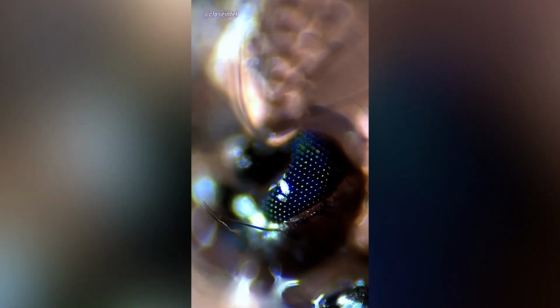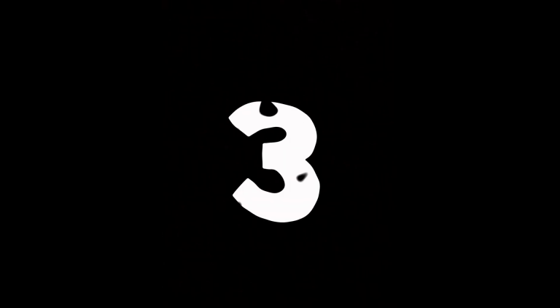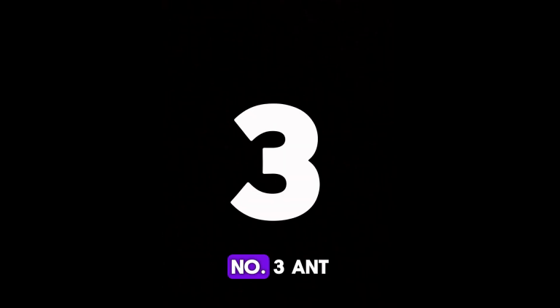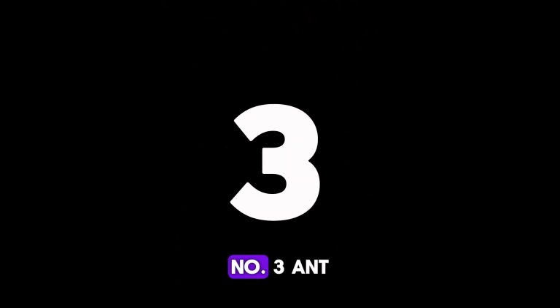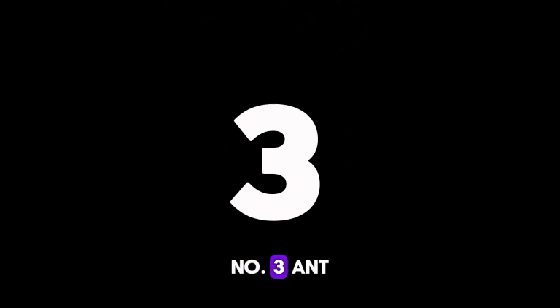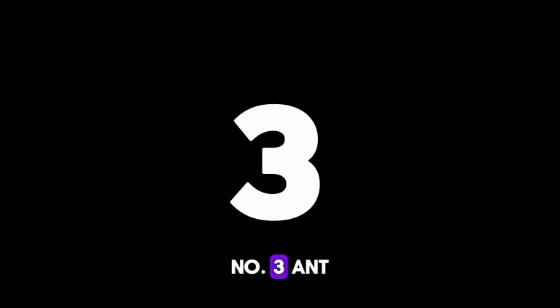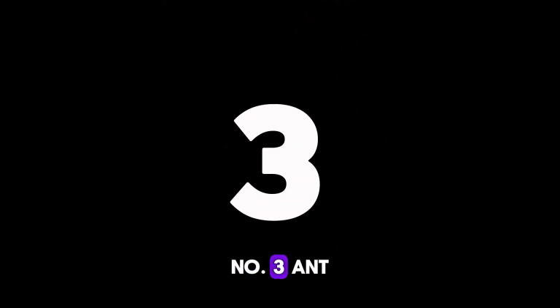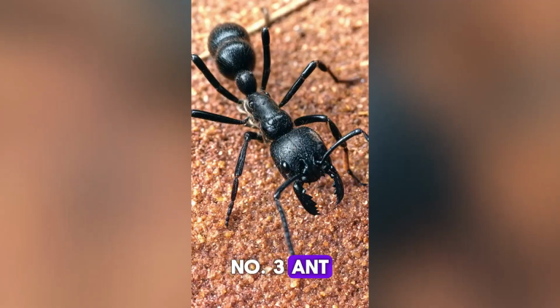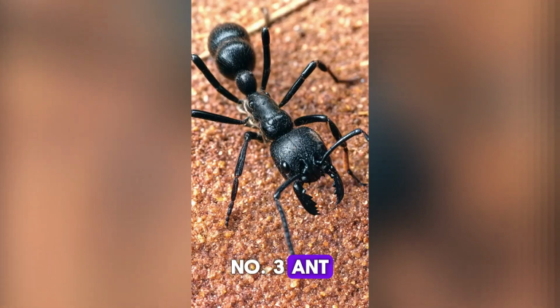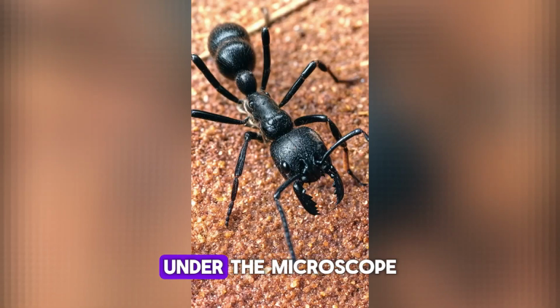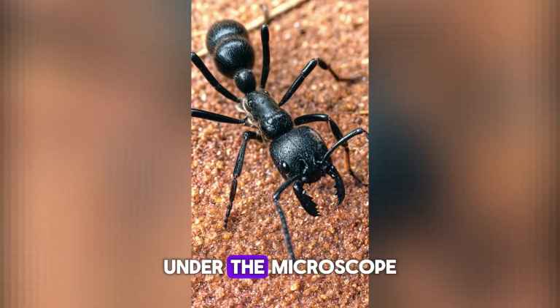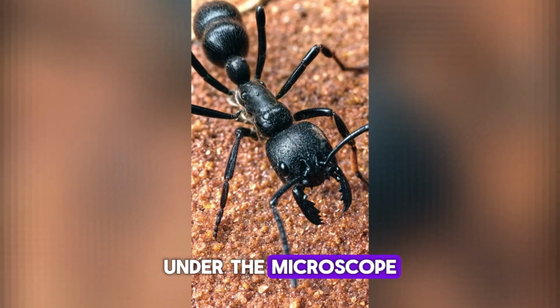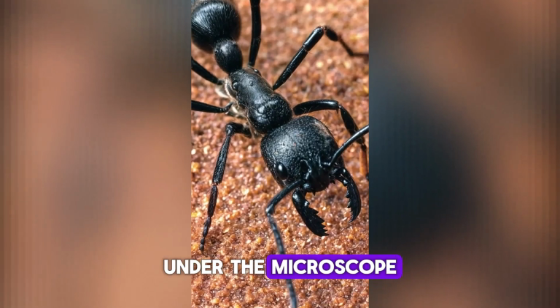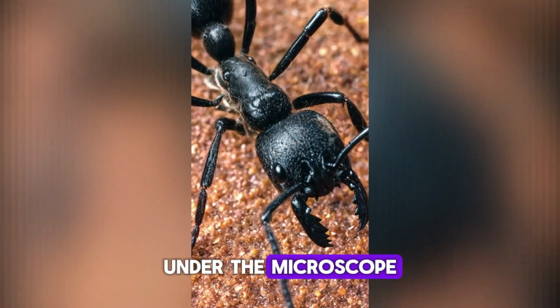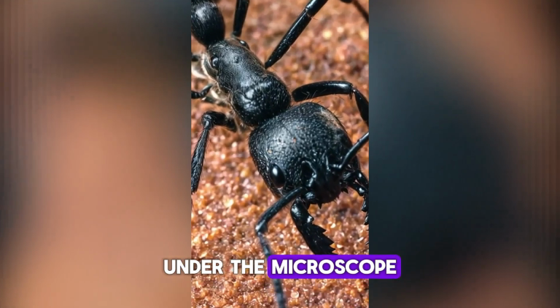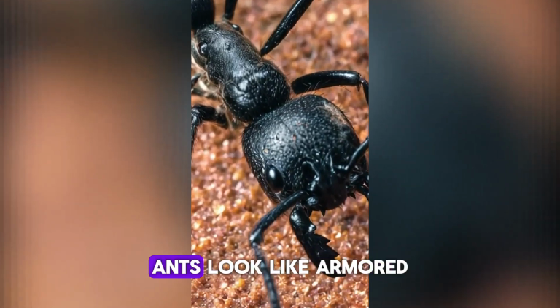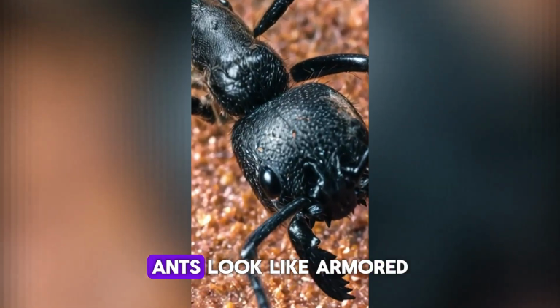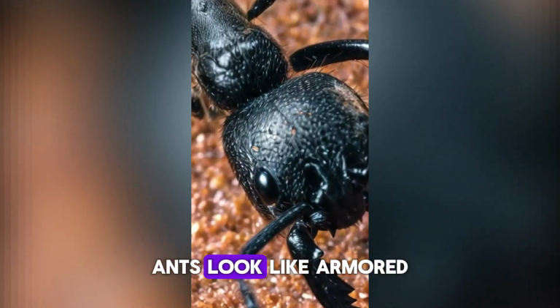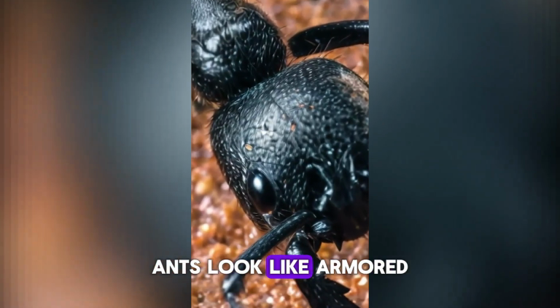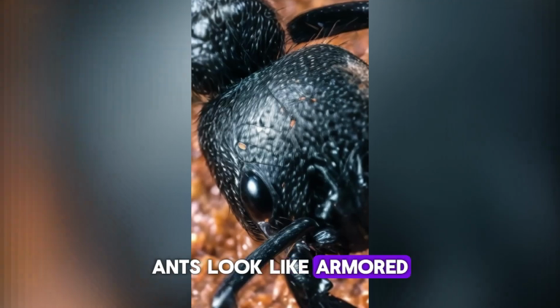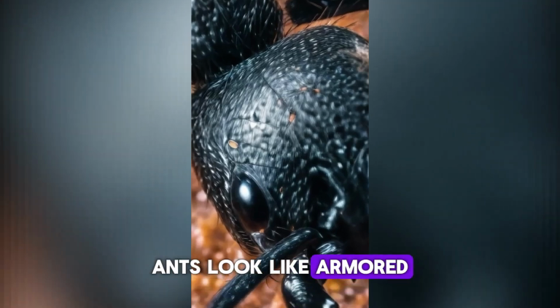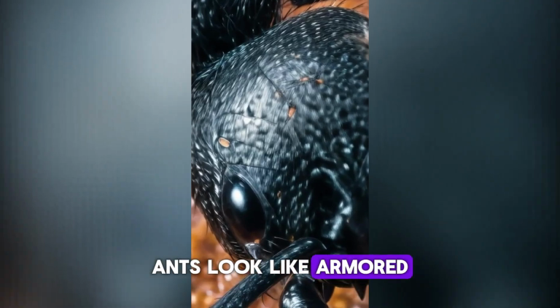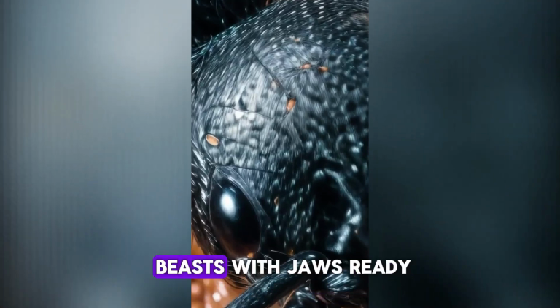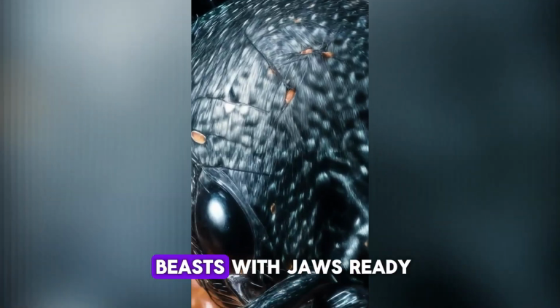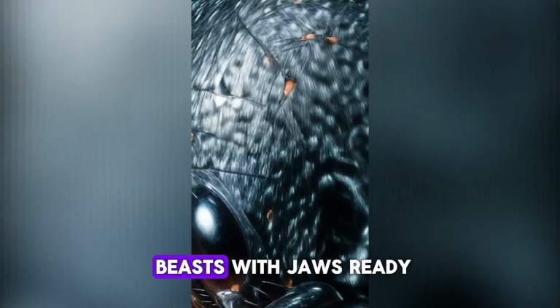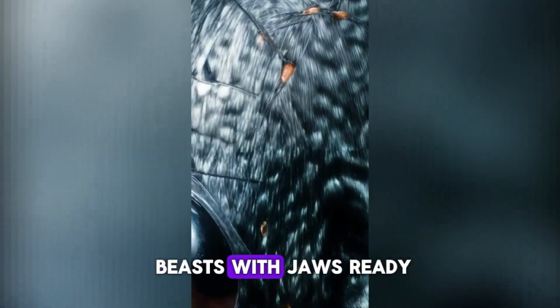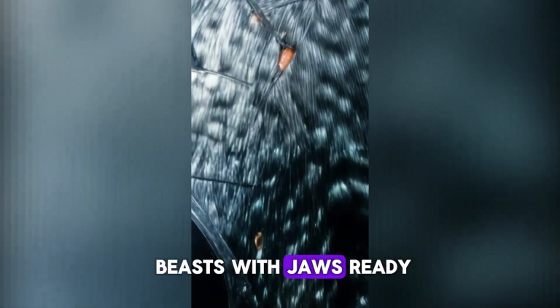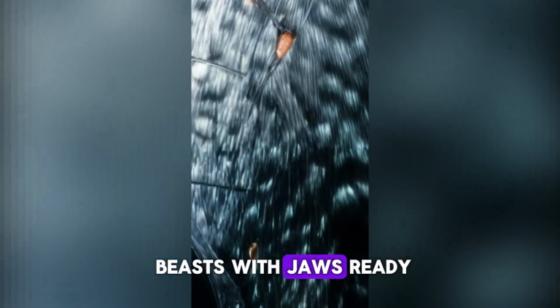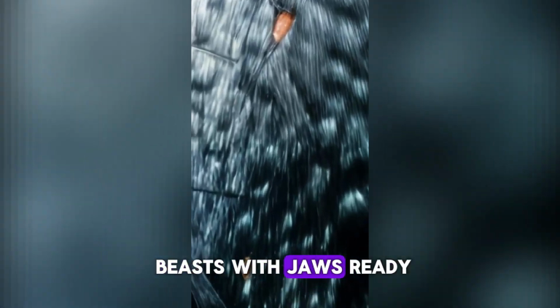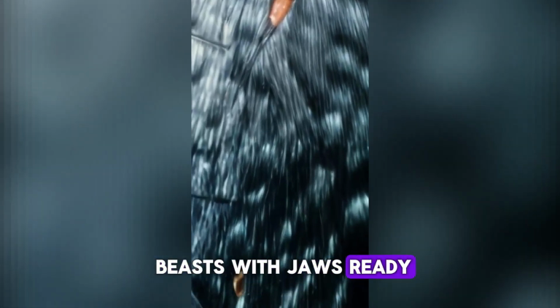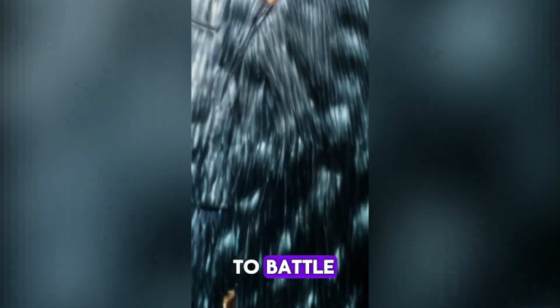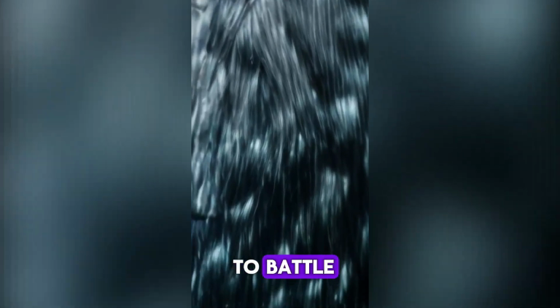Number 3. Ant under the microscope. Ants look like armored beasts with jaws ready to battle.